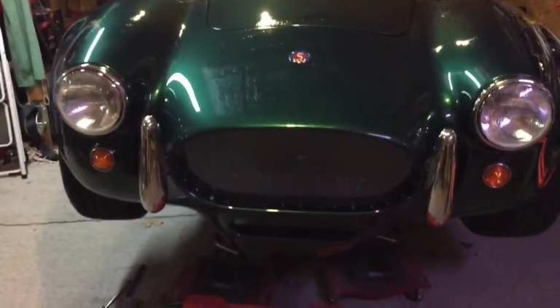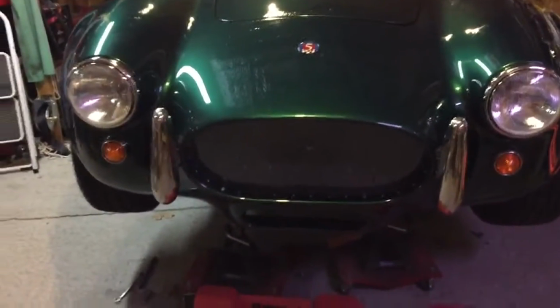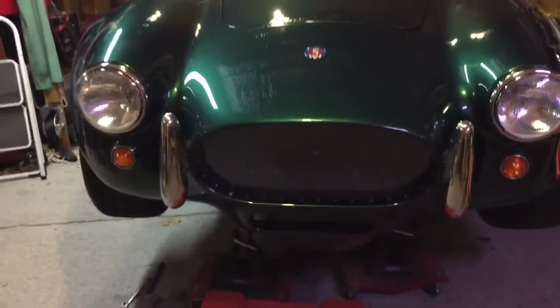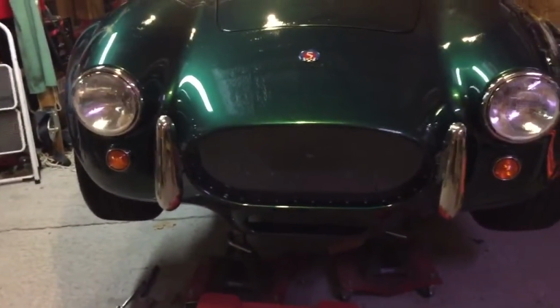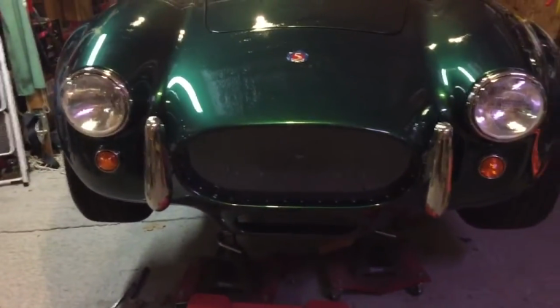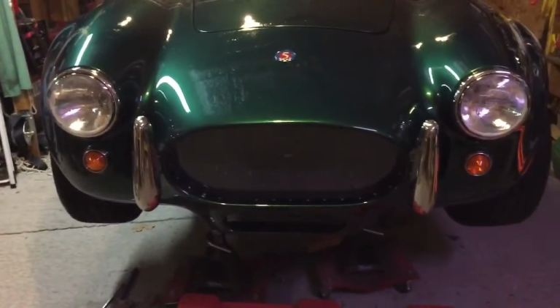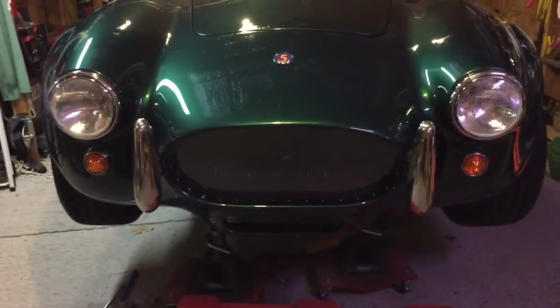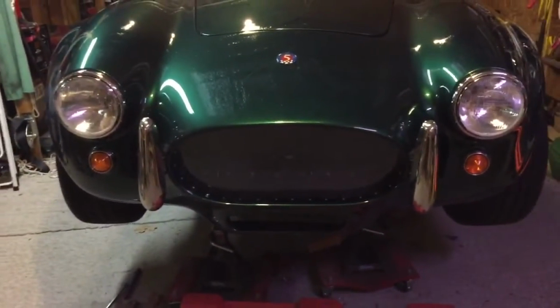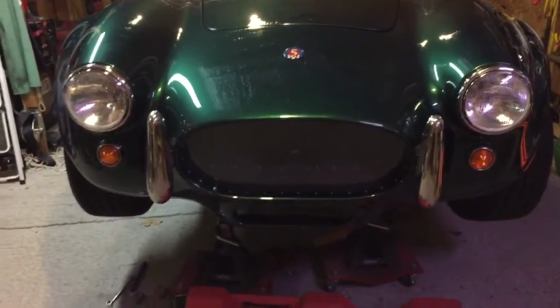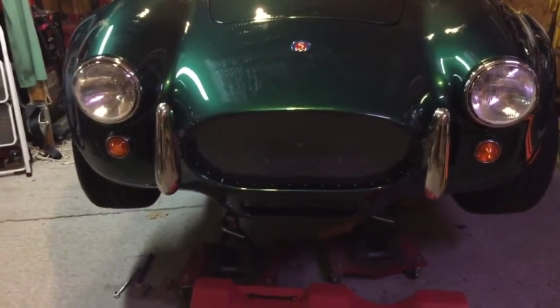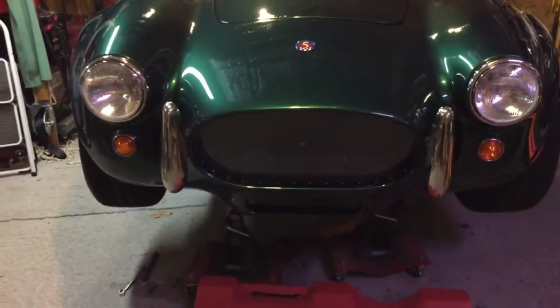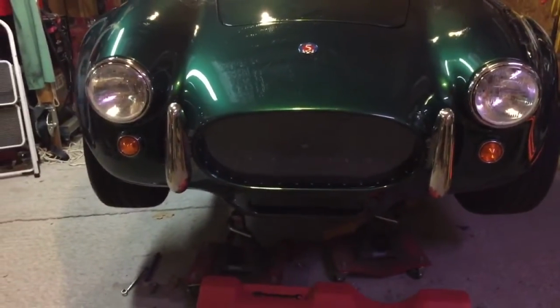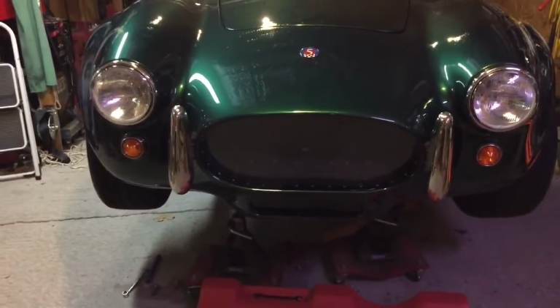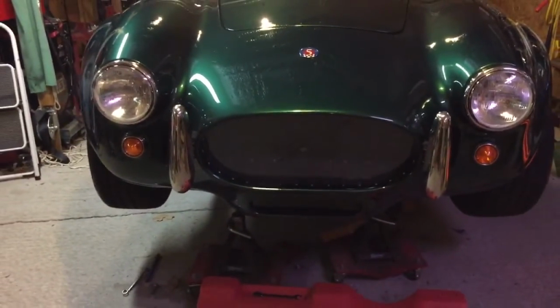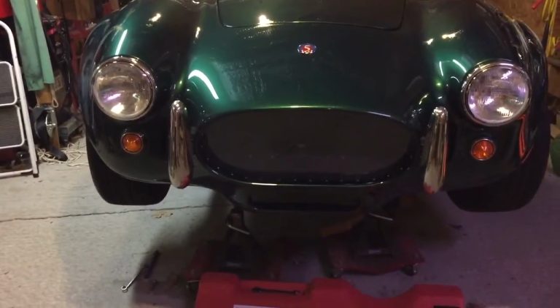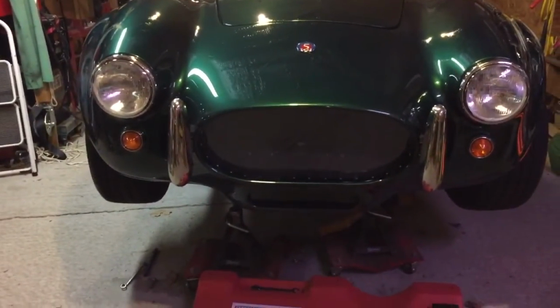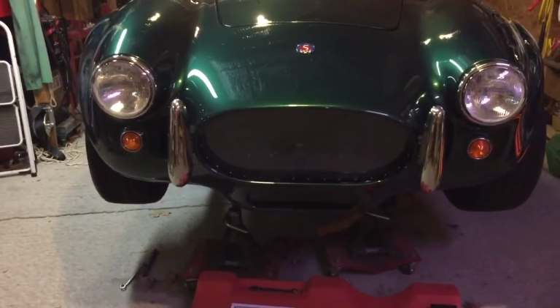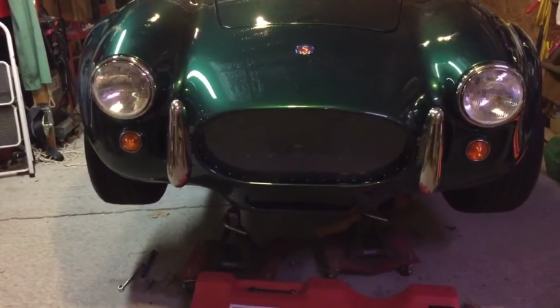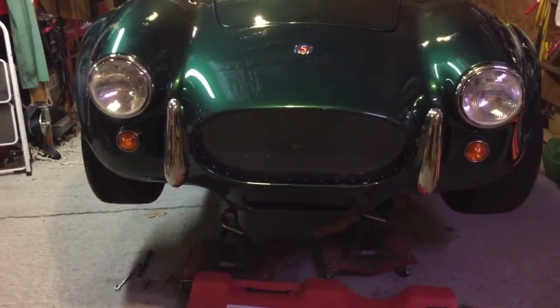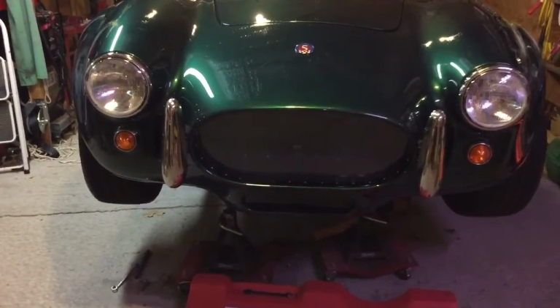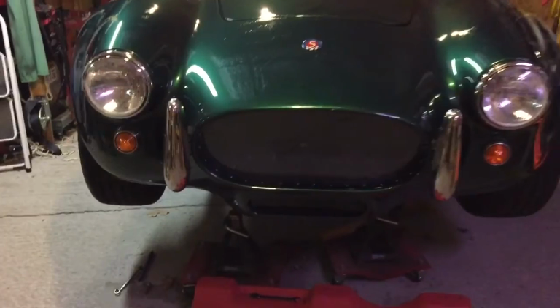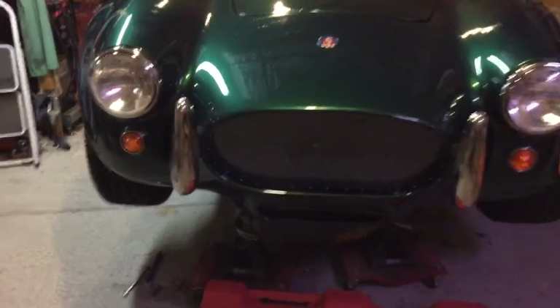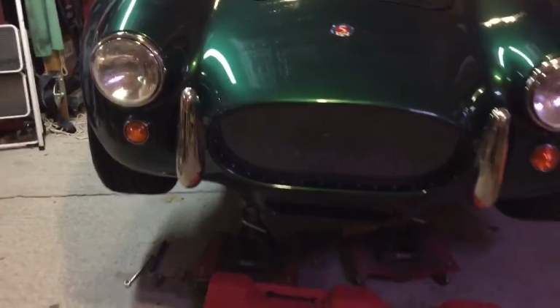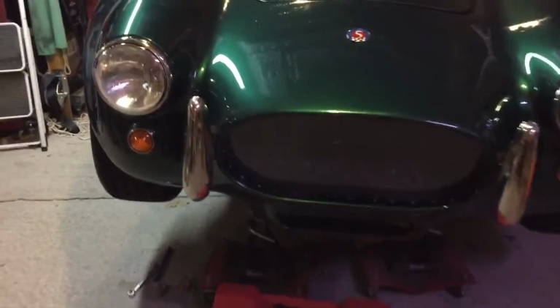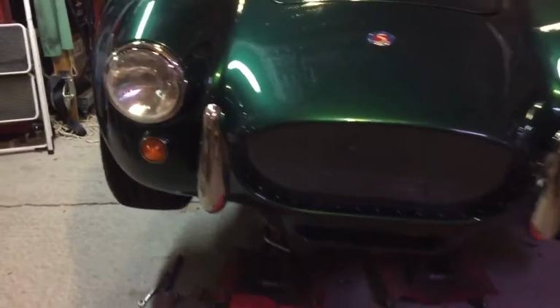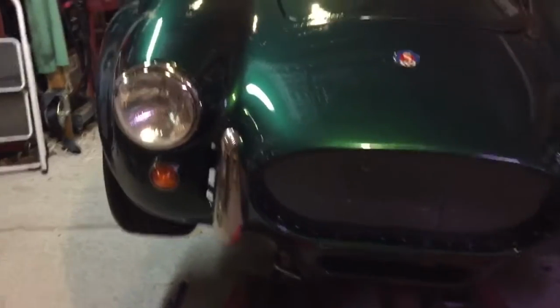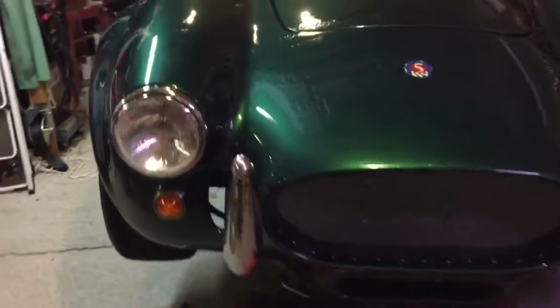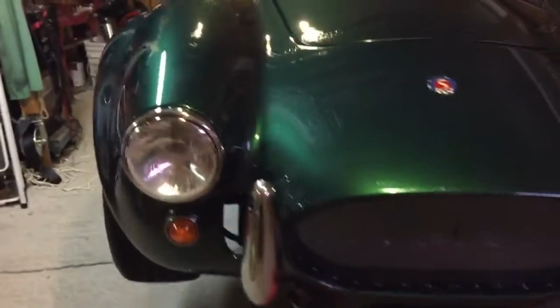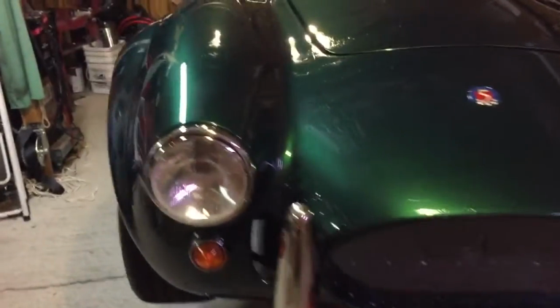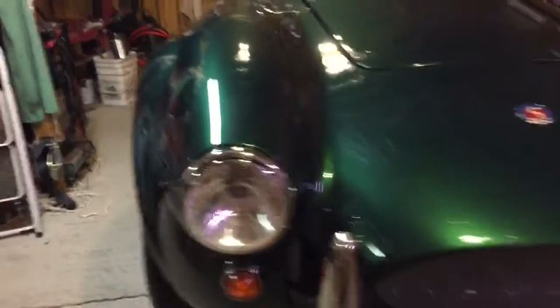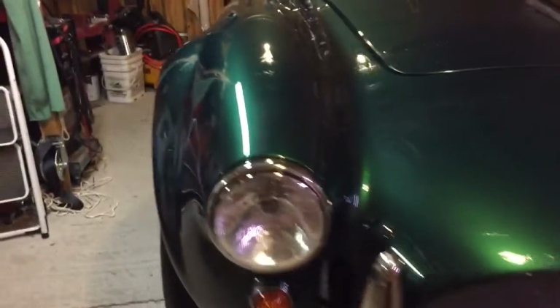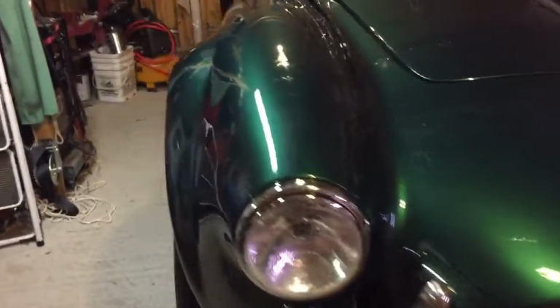You can see I've added the chrome bumpers on the front now. Those look a whole lot better than those old quick jacks.